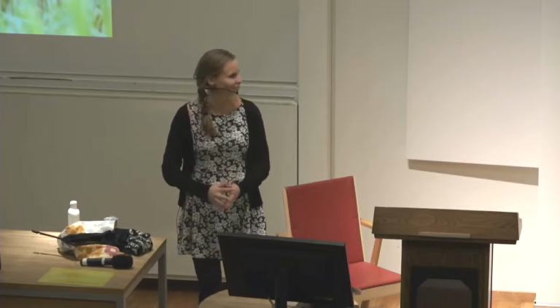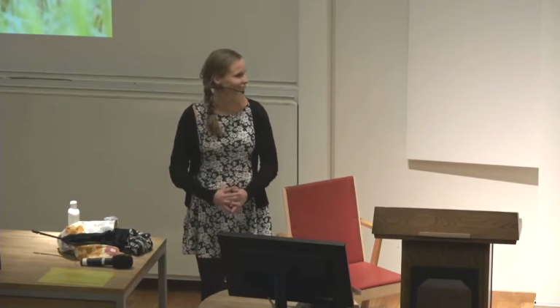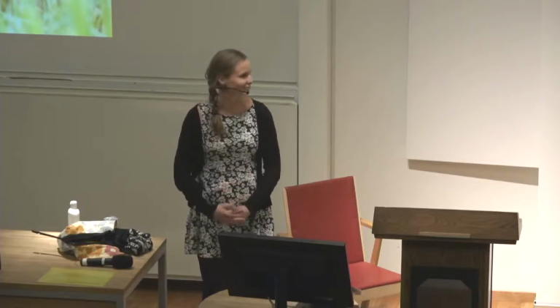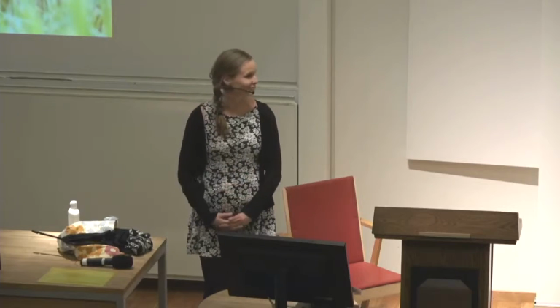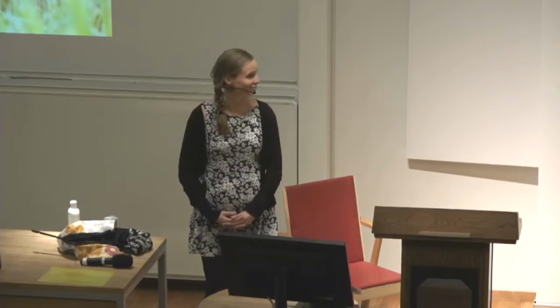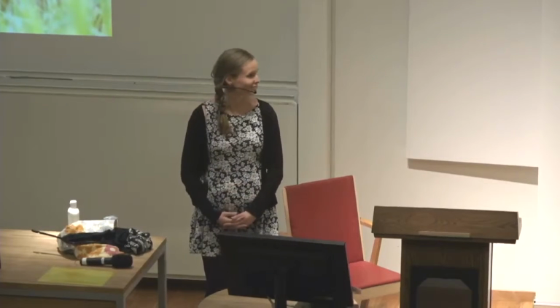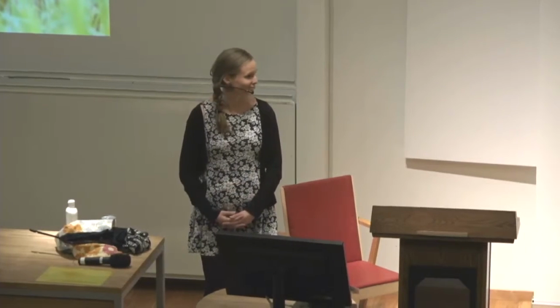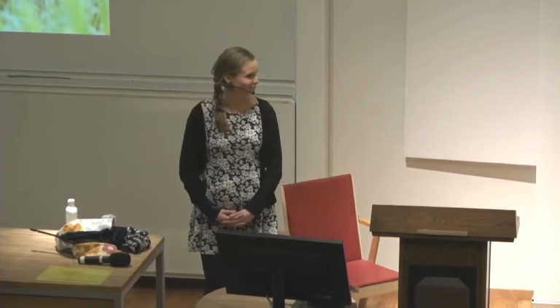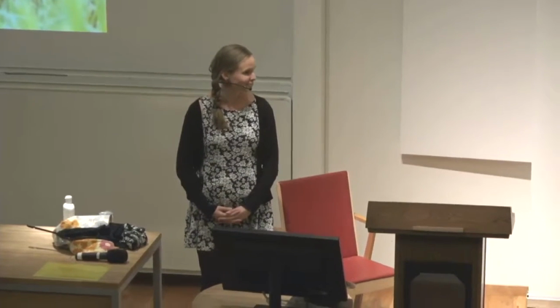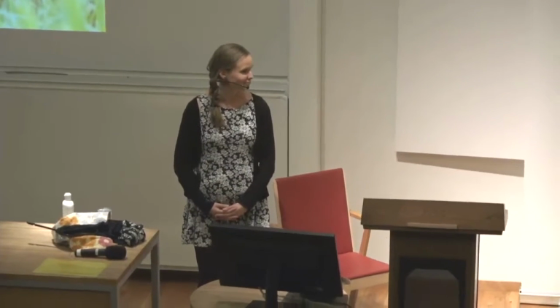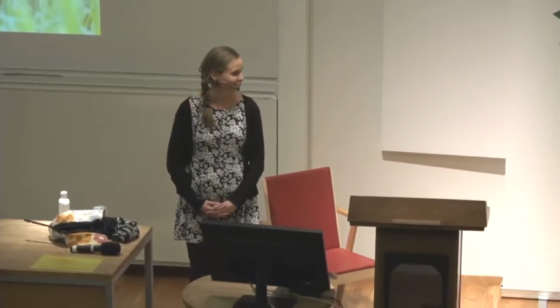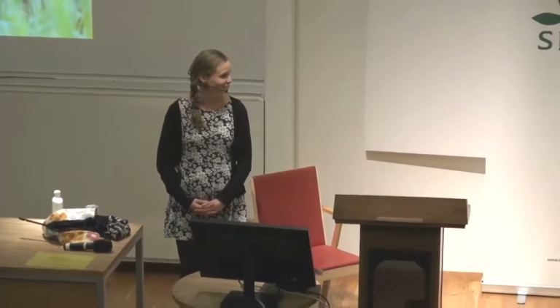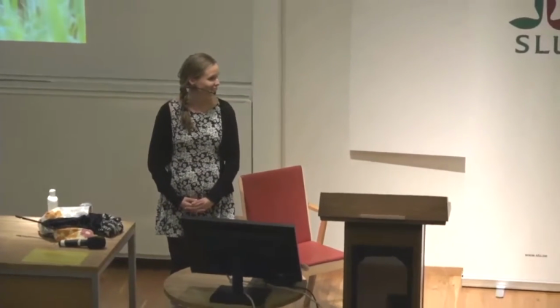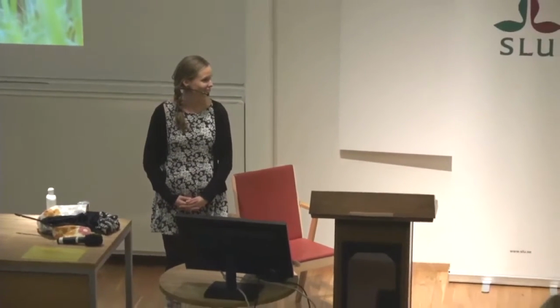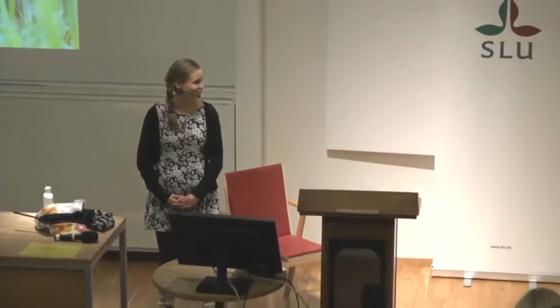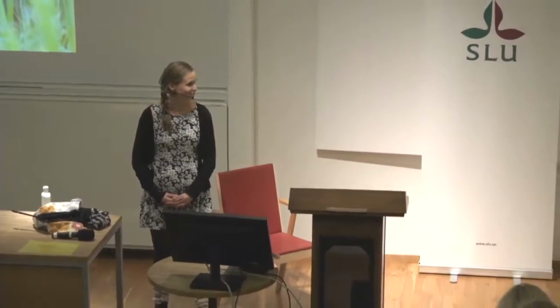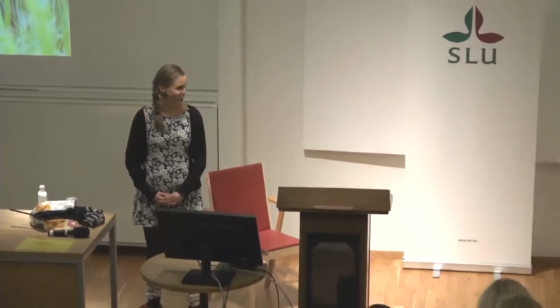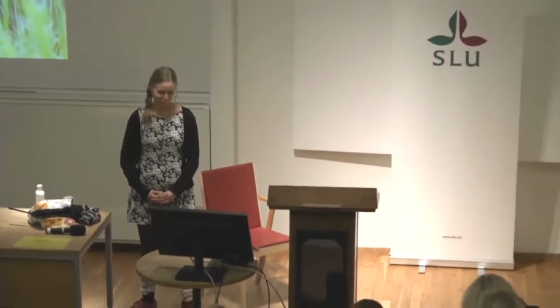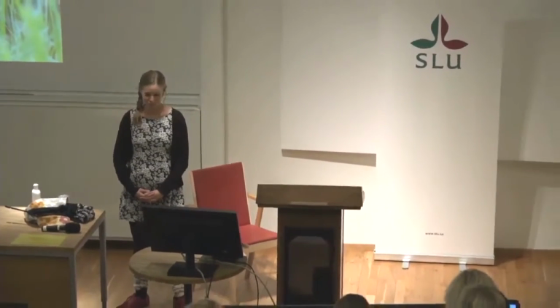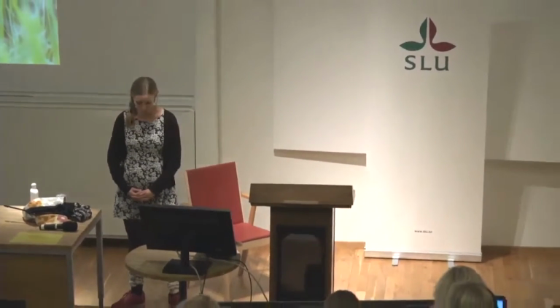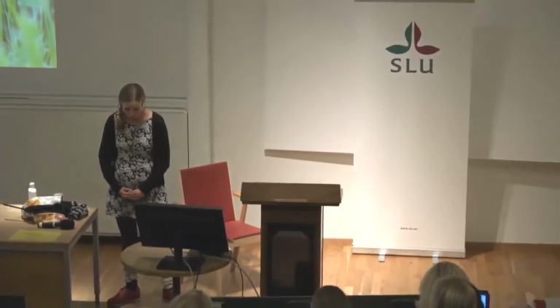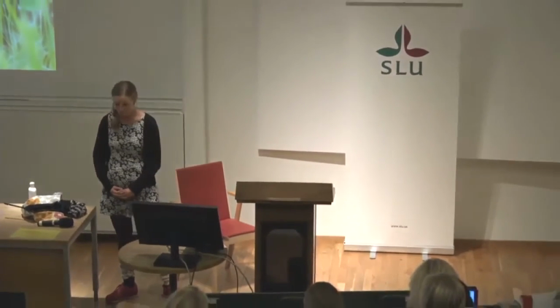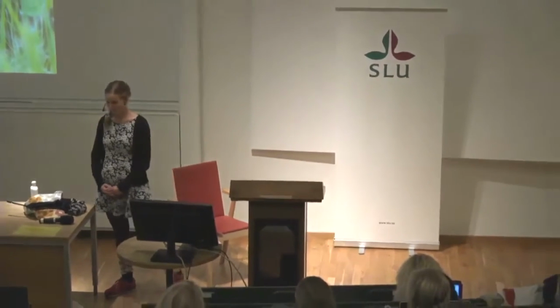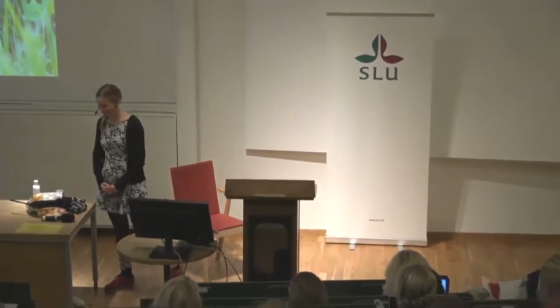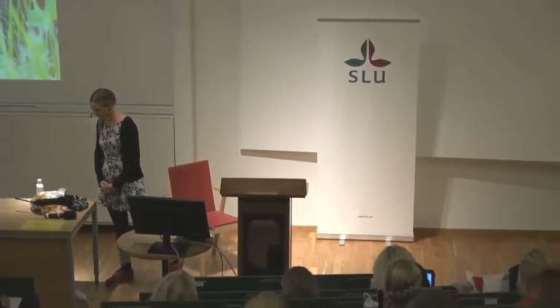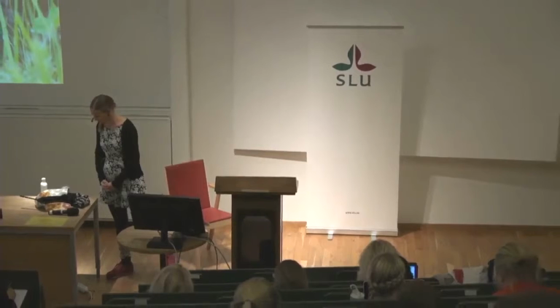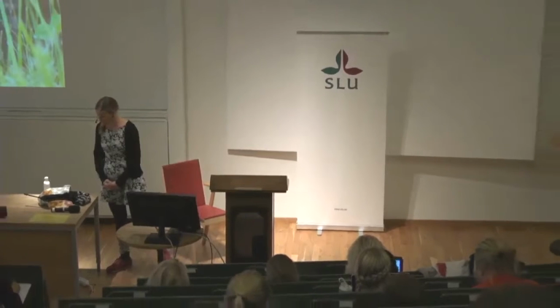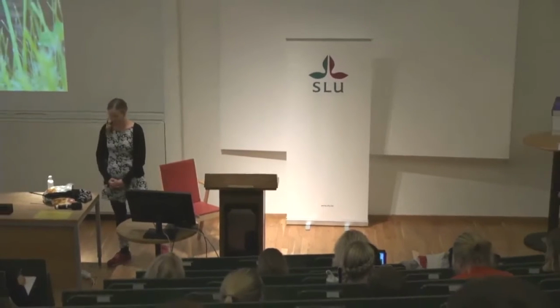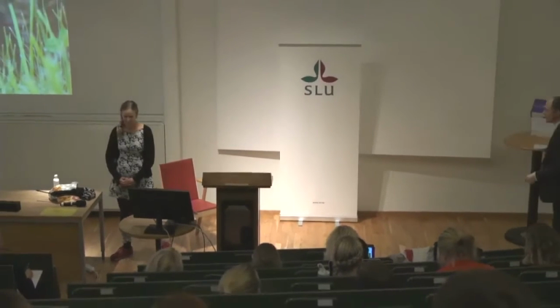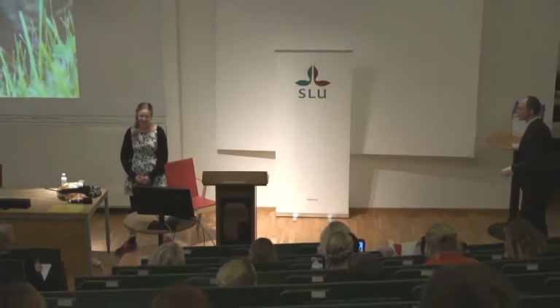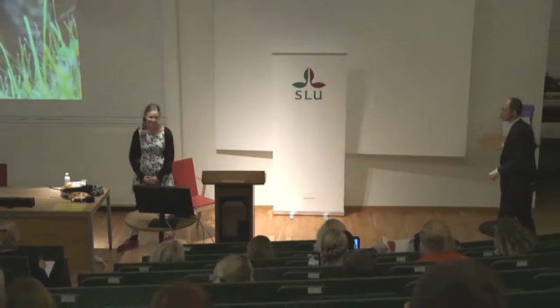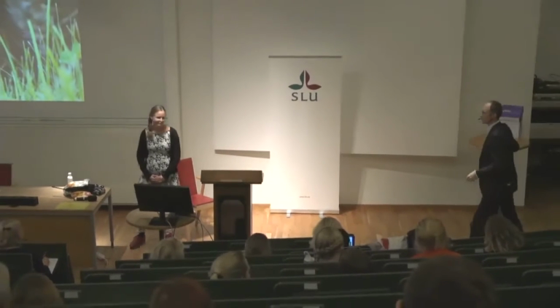Thank you, Edward. That was actually perfect on time. Great.